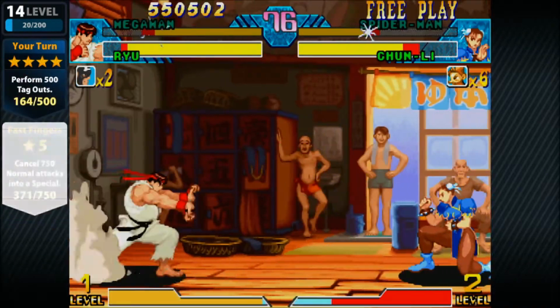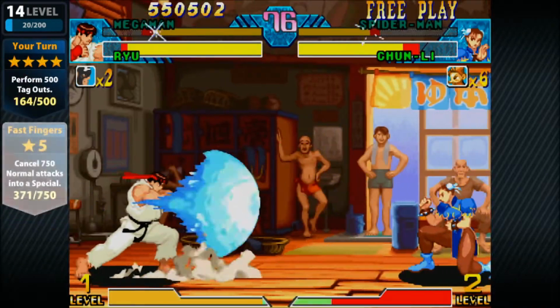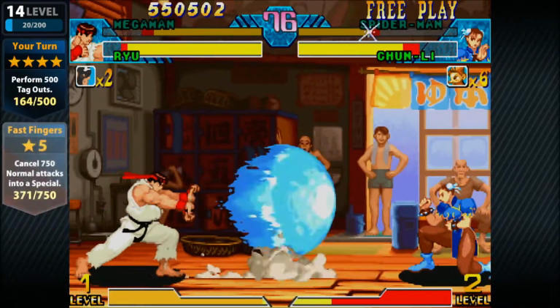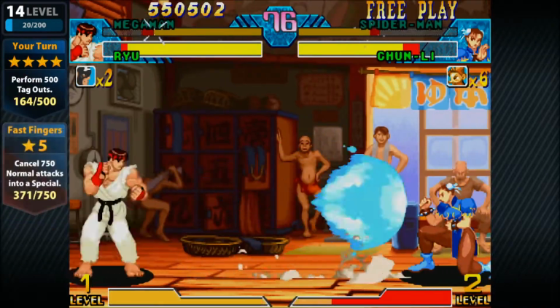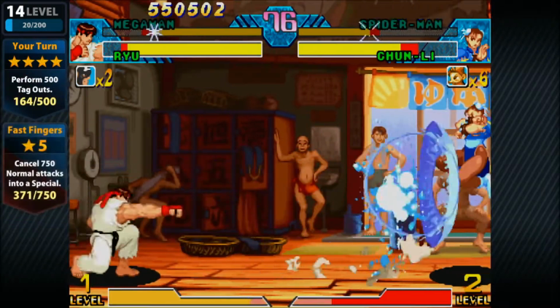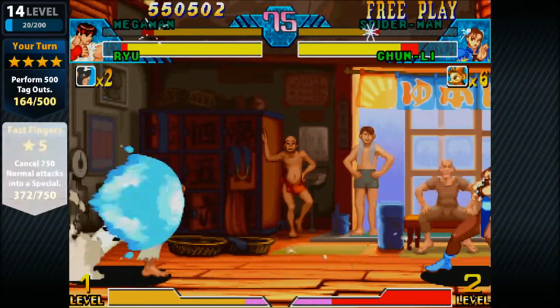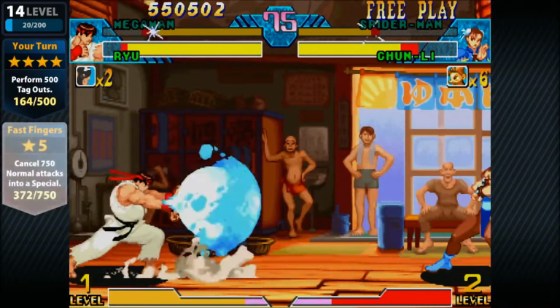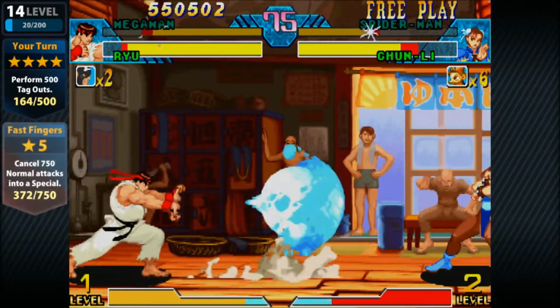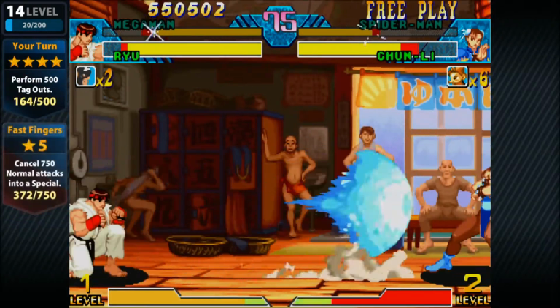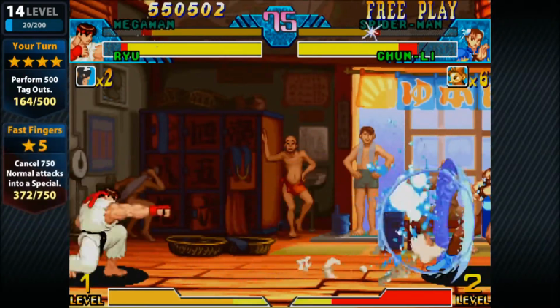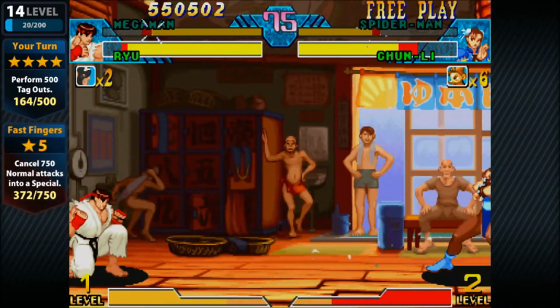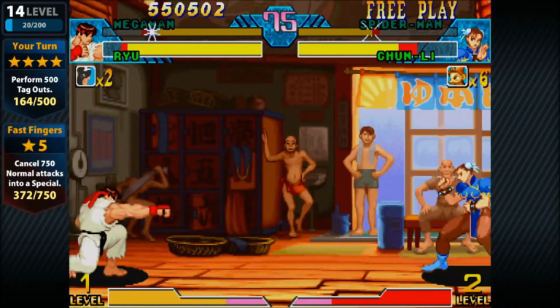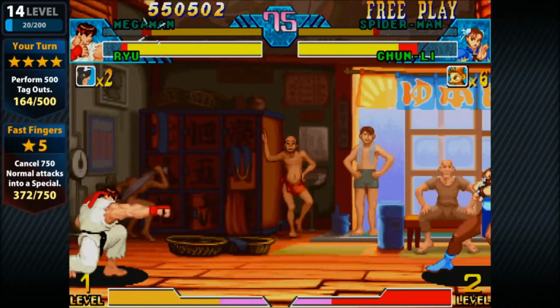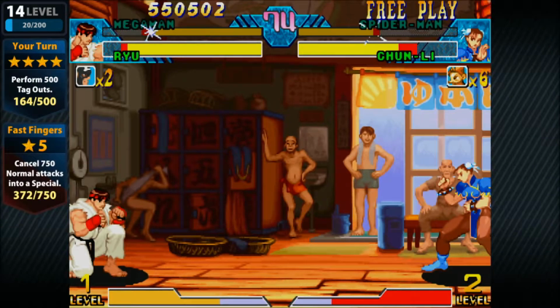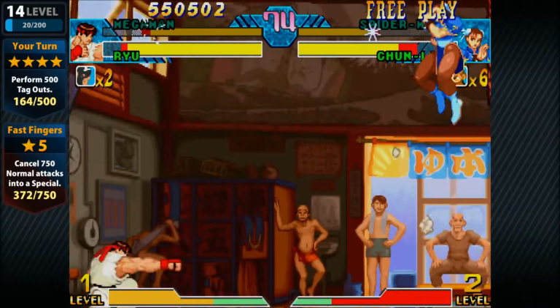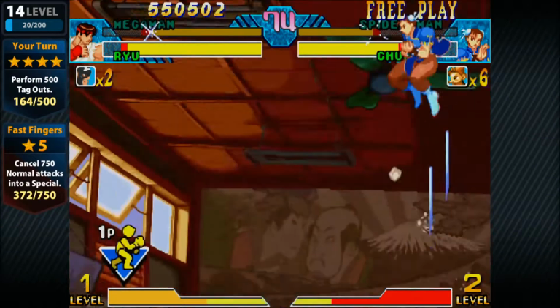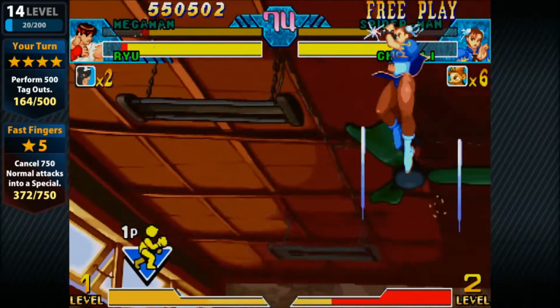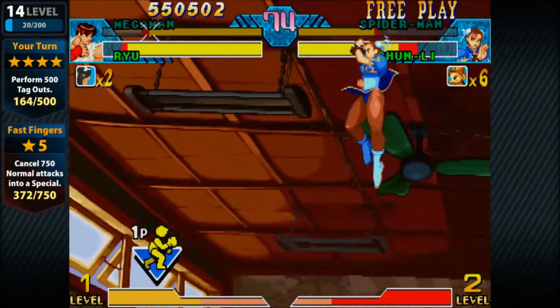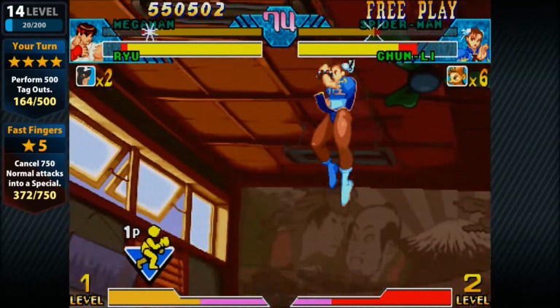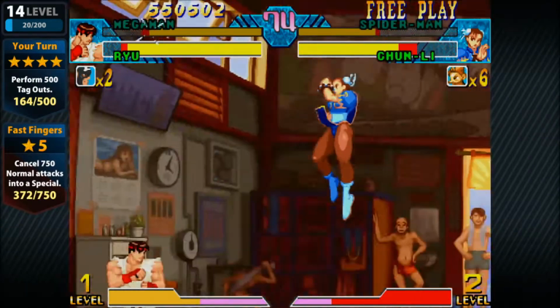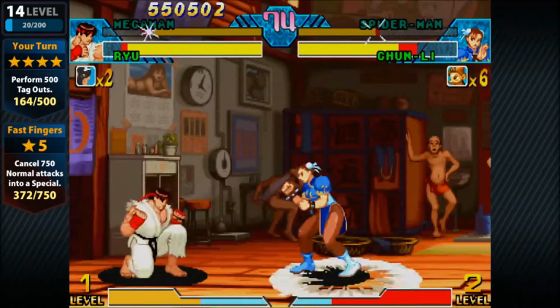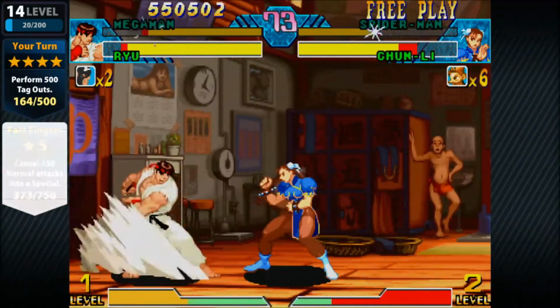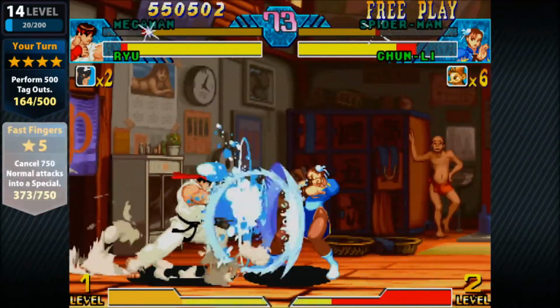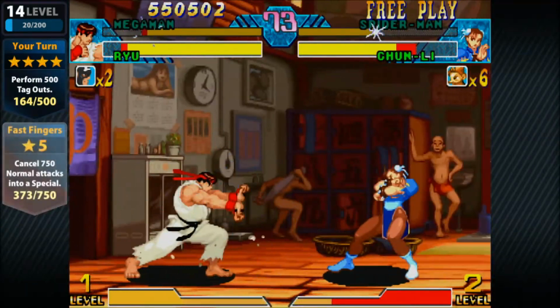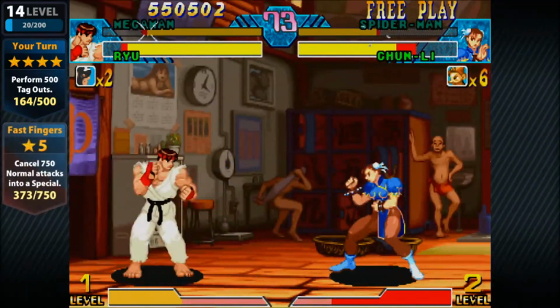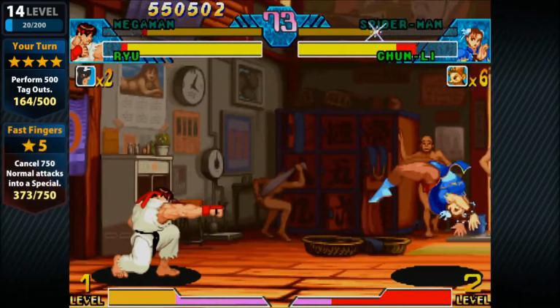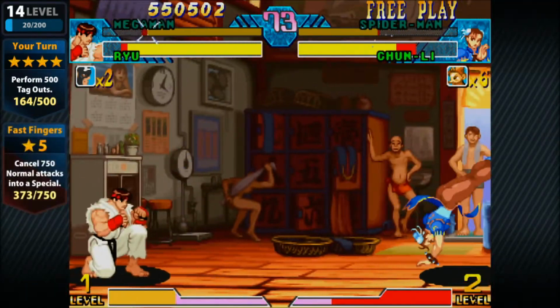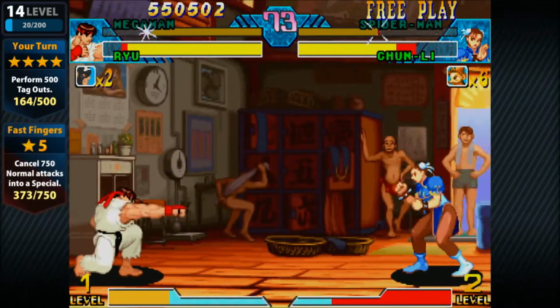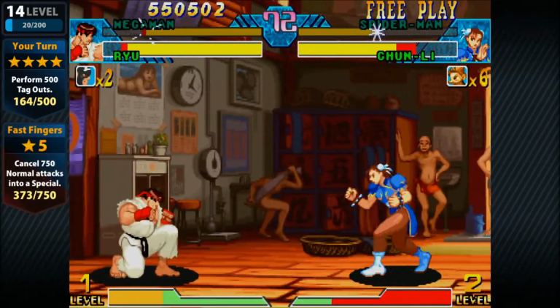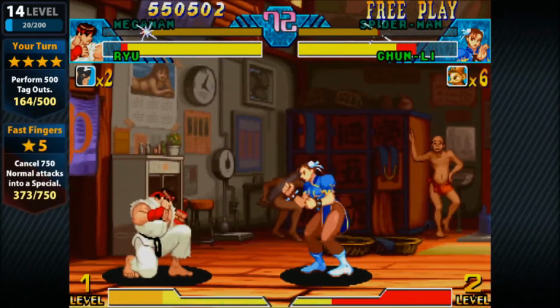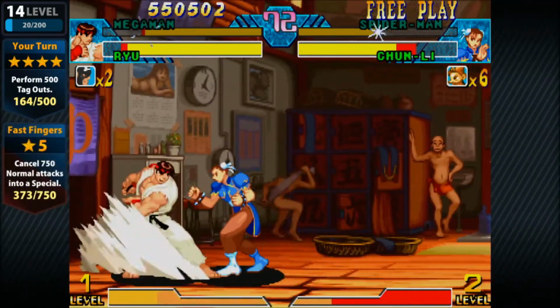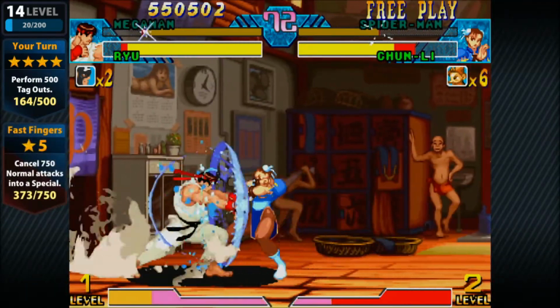A good strategy here is to build enough meter for a duo team attack and use the infinite meter to spam your hyper combo for a quick KO.